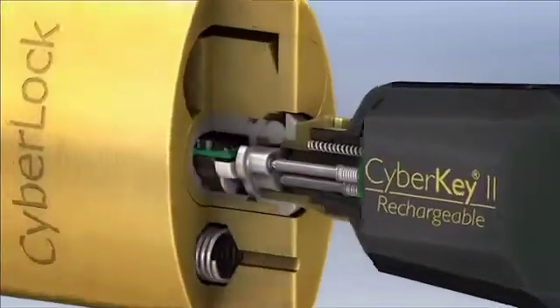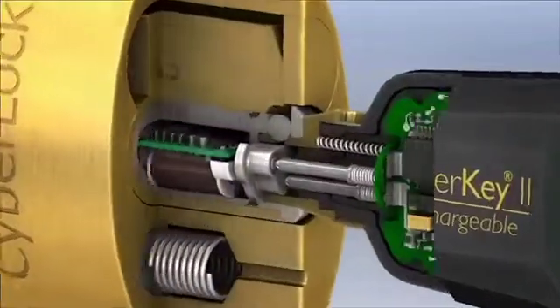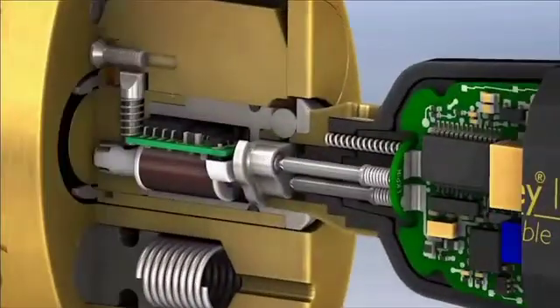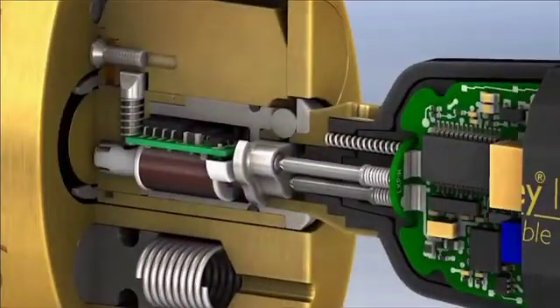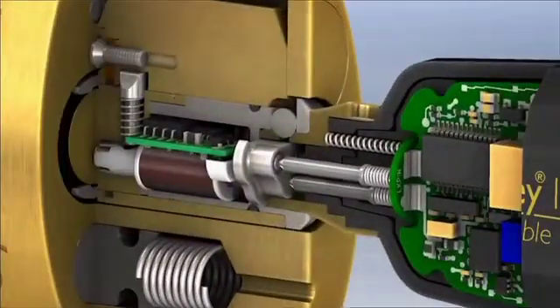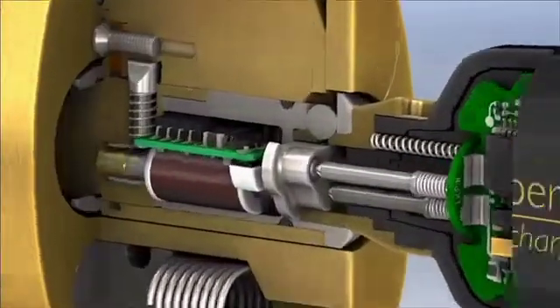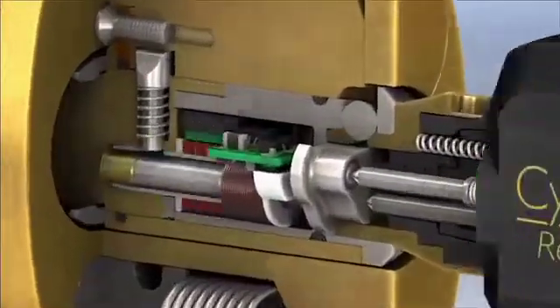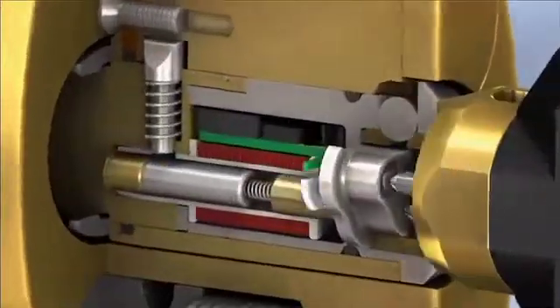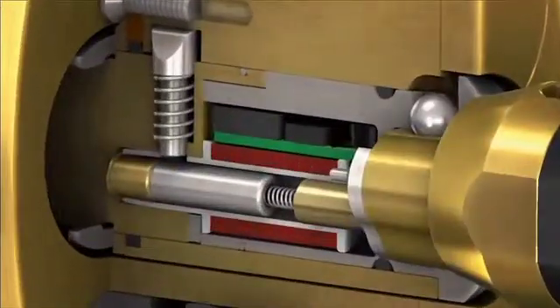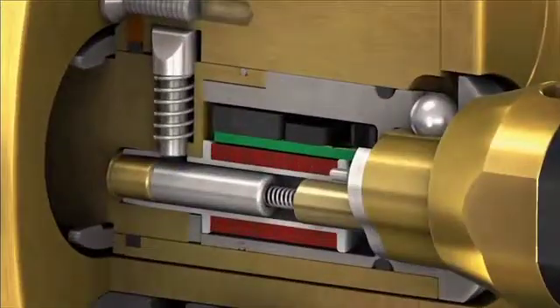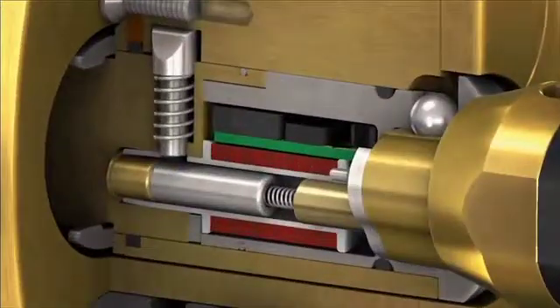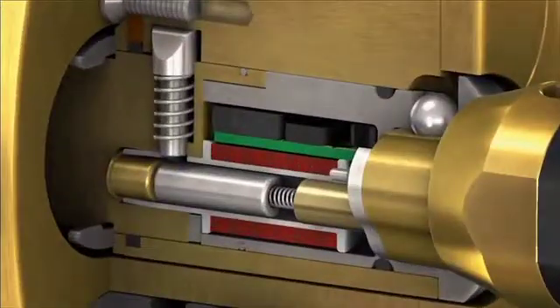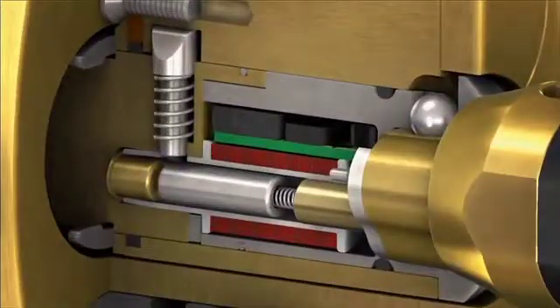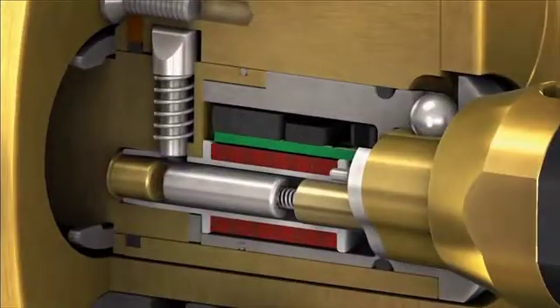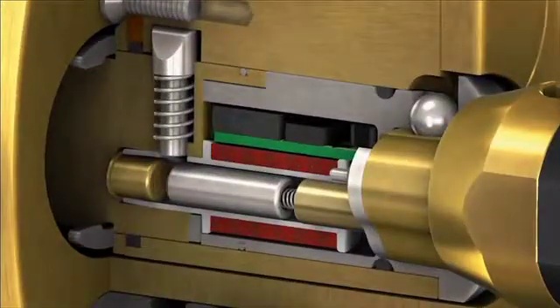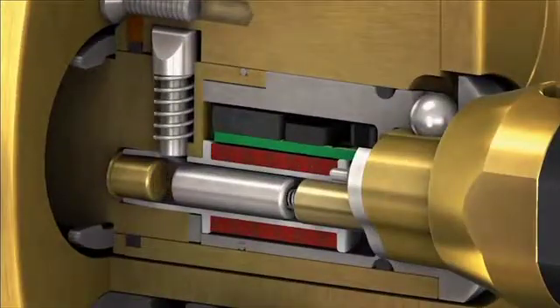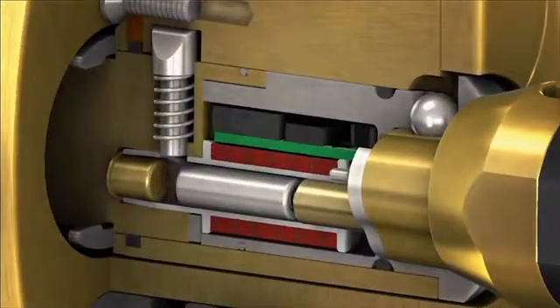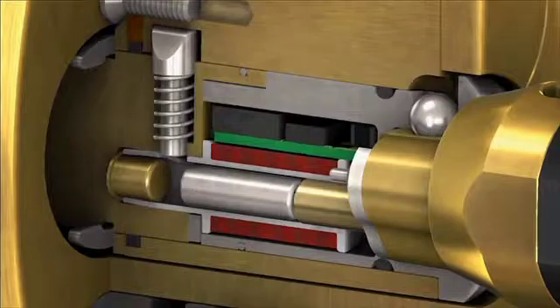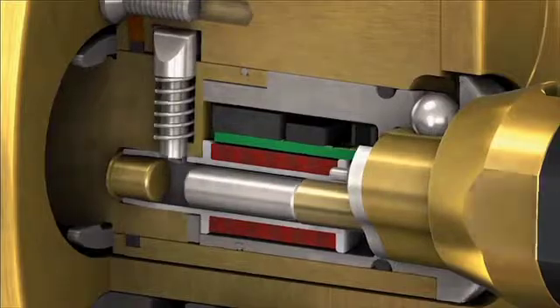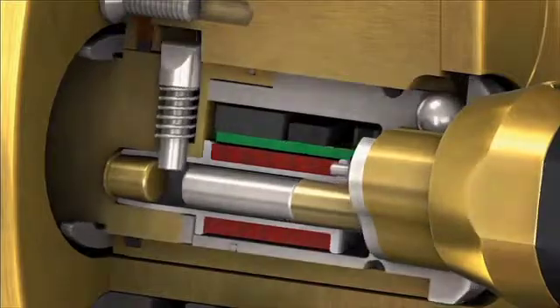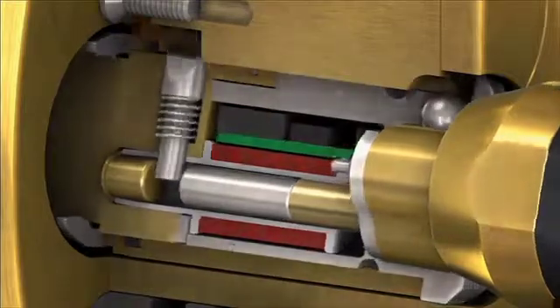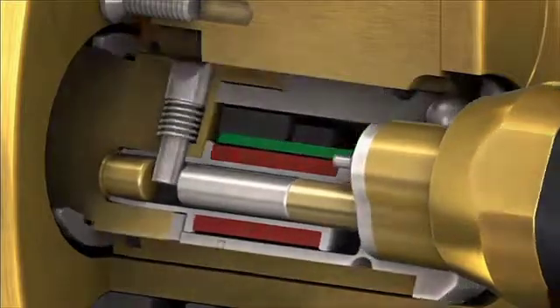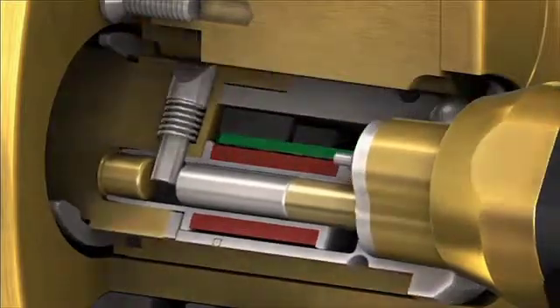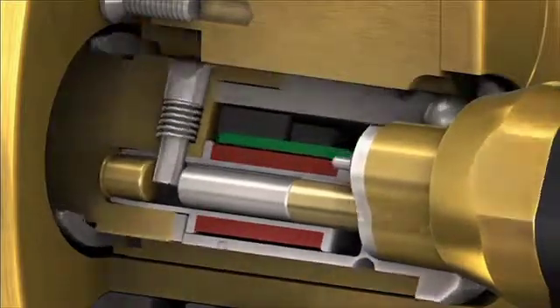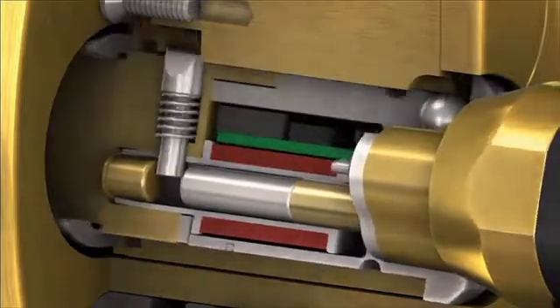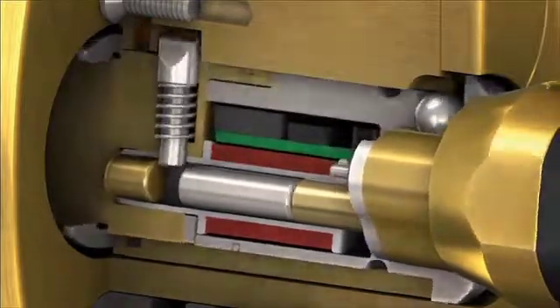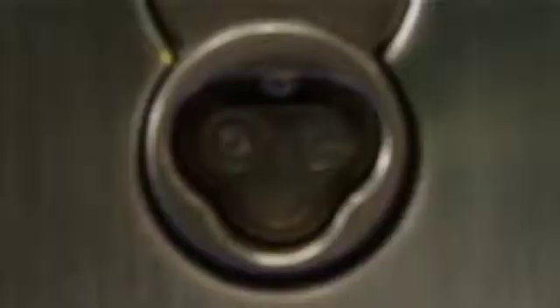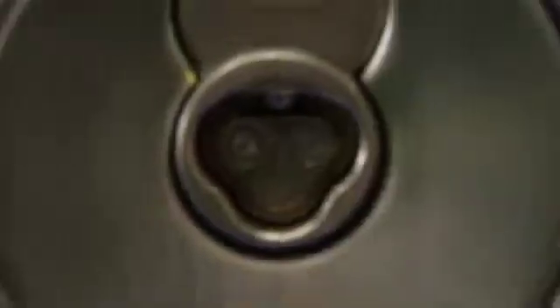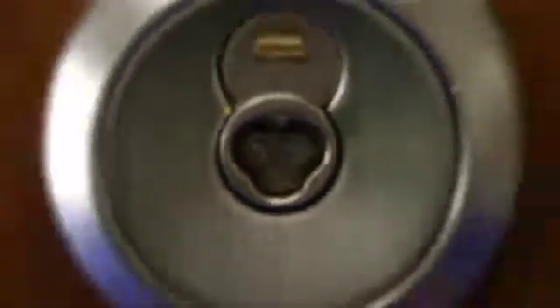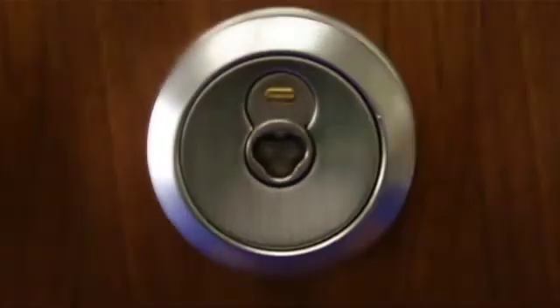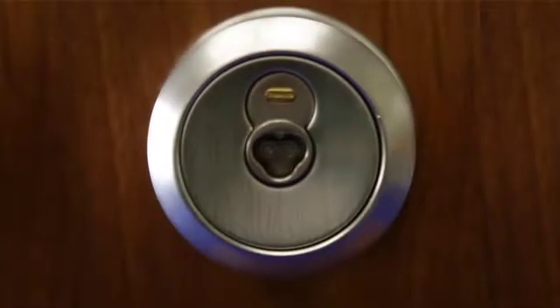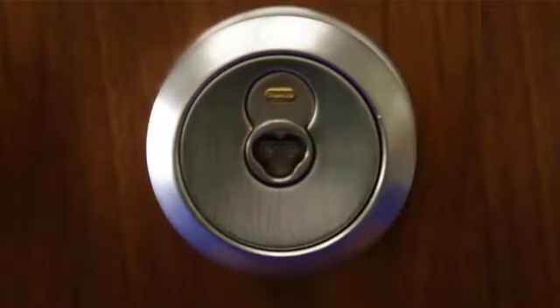Inside a CyberLock E-cylinder is complex electronic circuitry. But on the outside, we keep it simple.